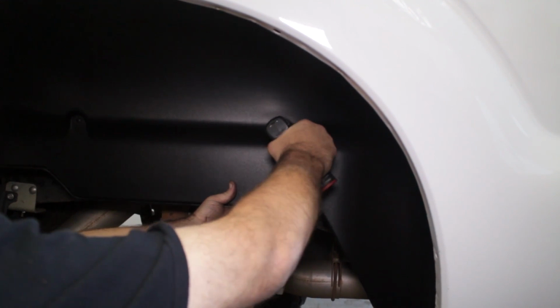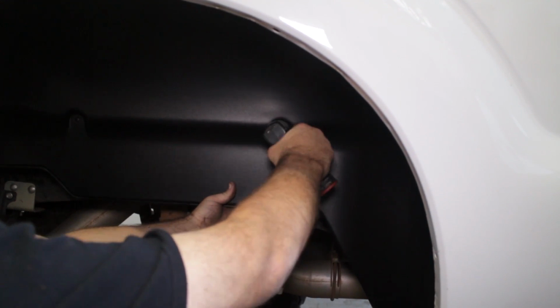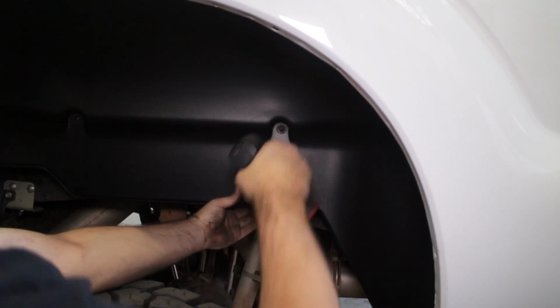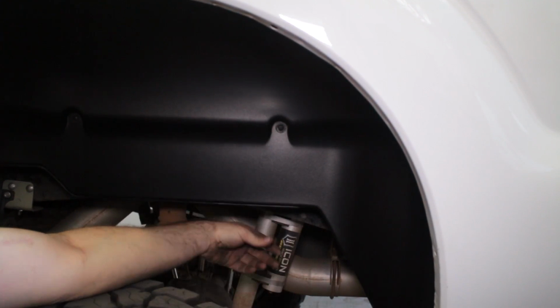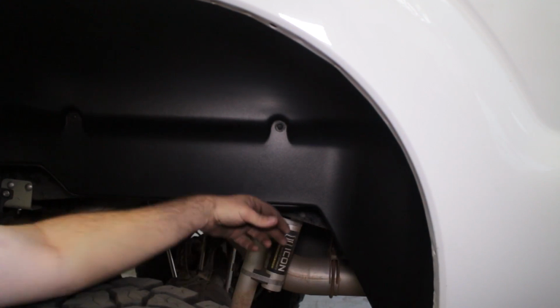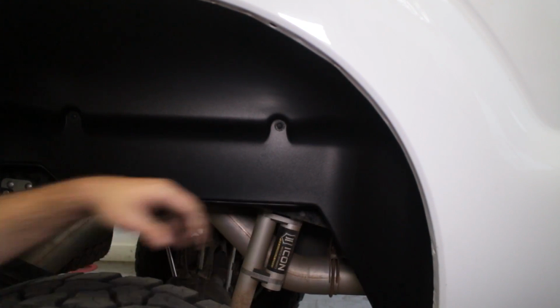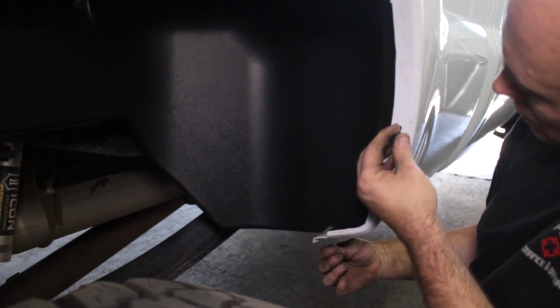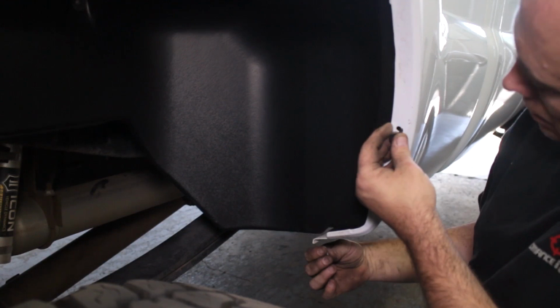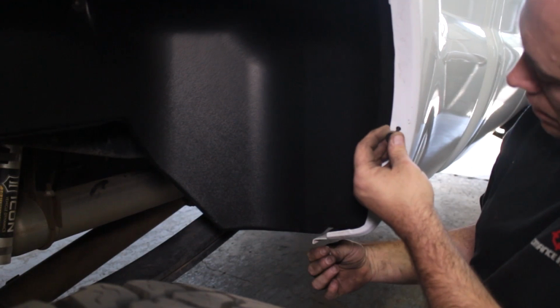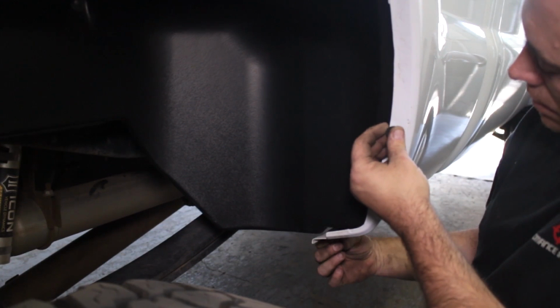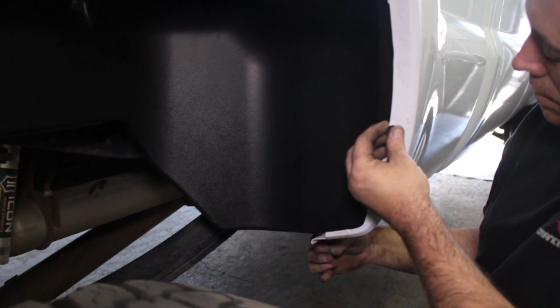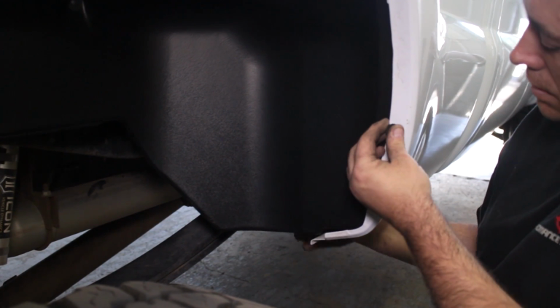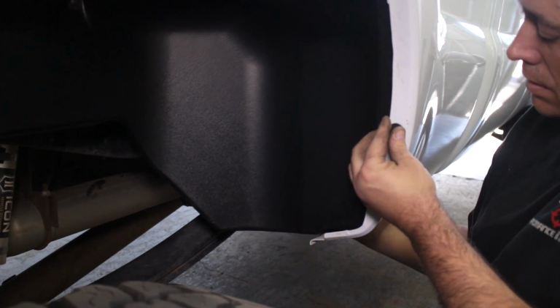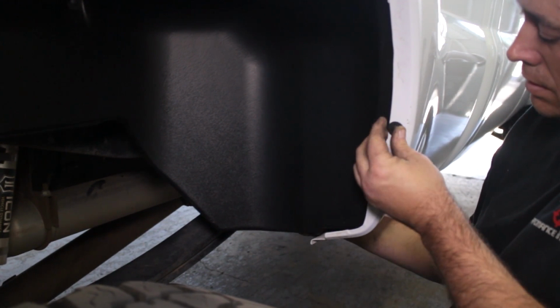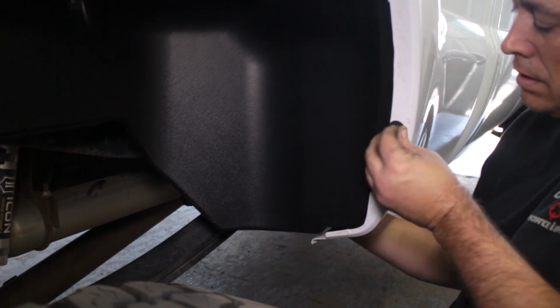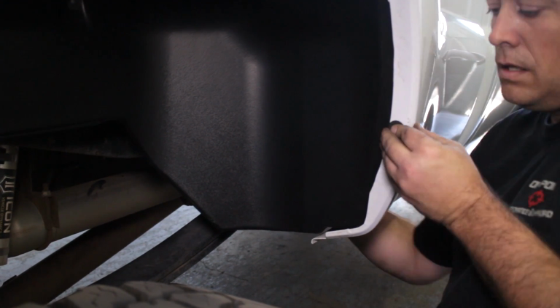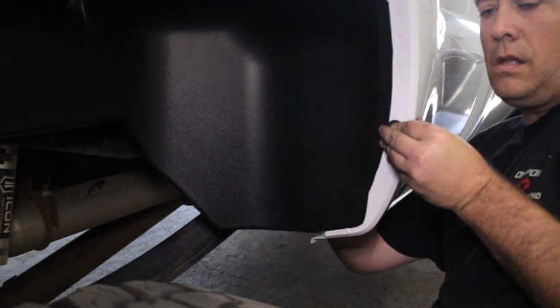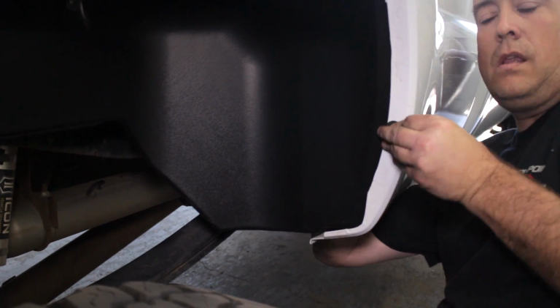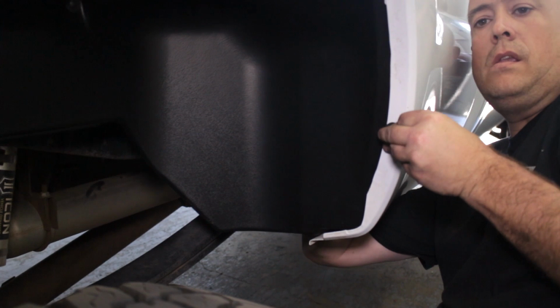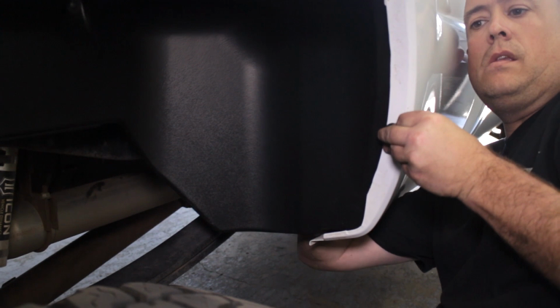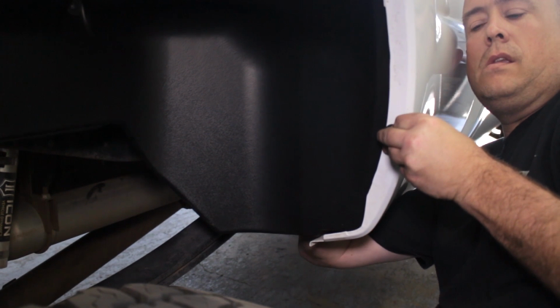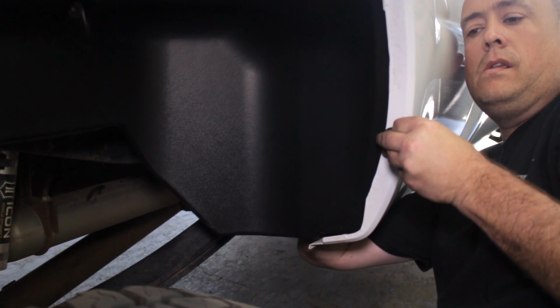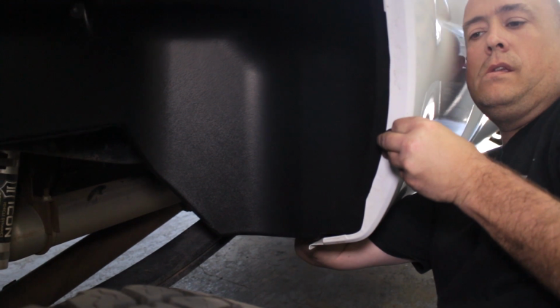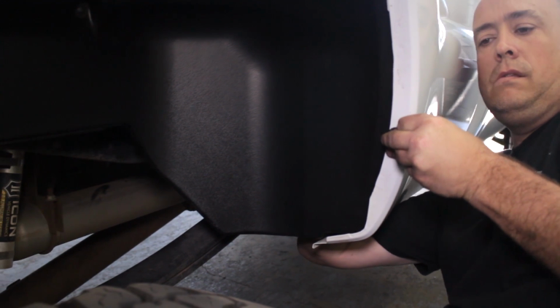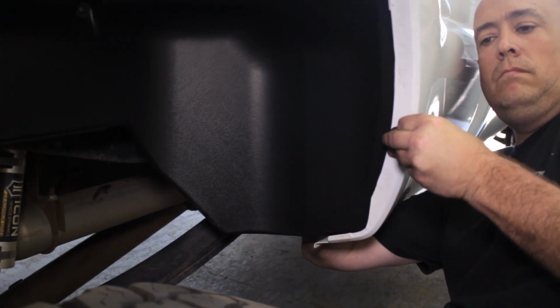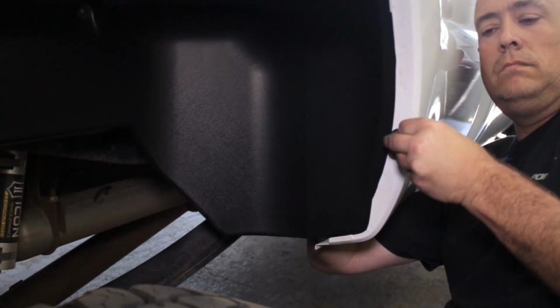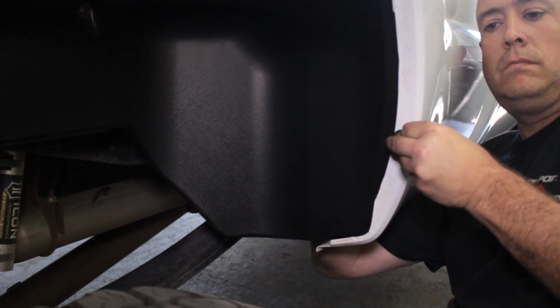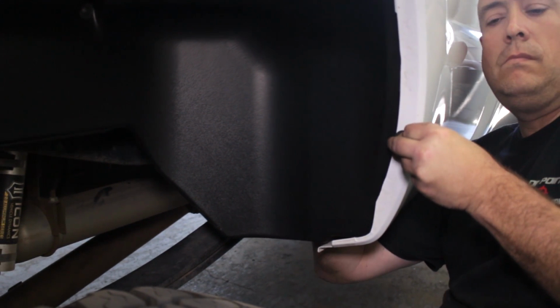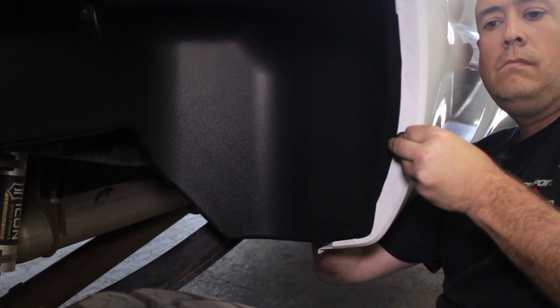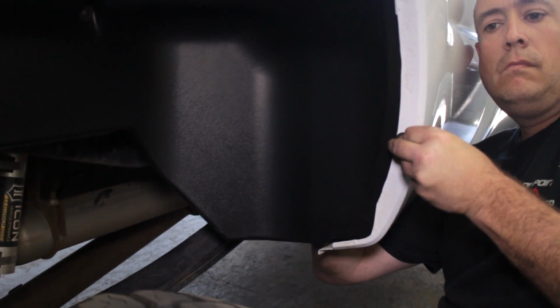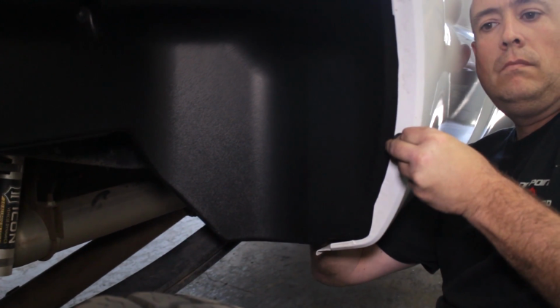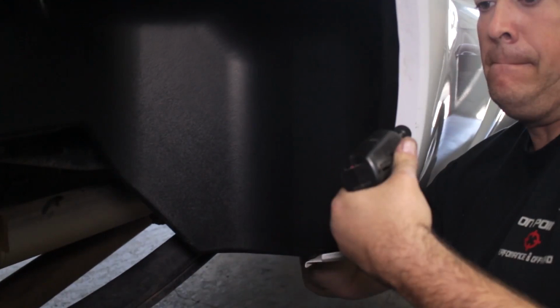The side holes will line up with the existing holes in the body and only require you to add the bolt and nut to secure the front and back of the fender liner.